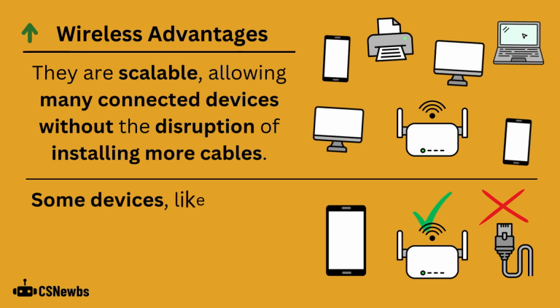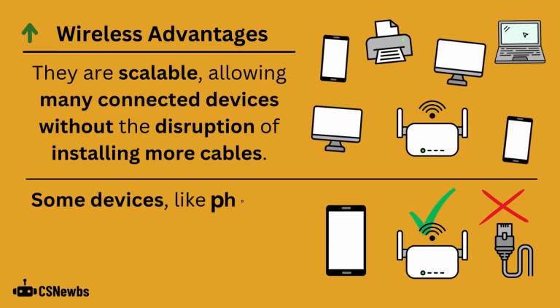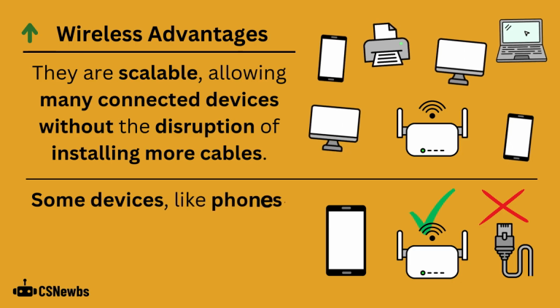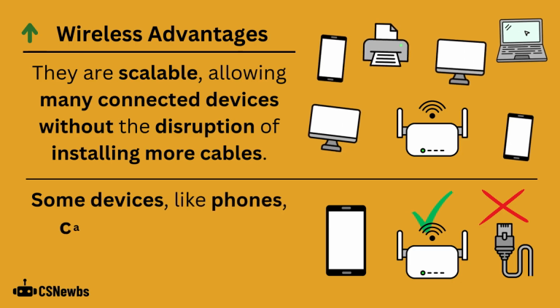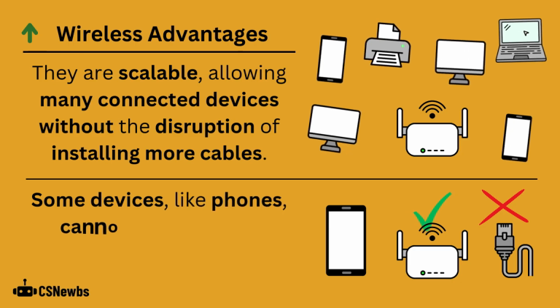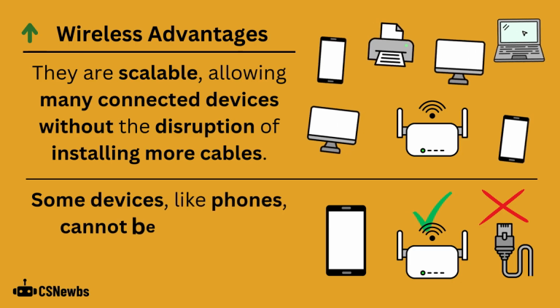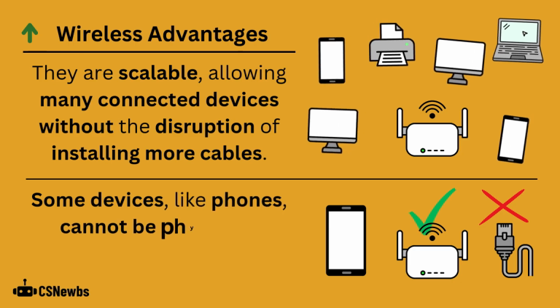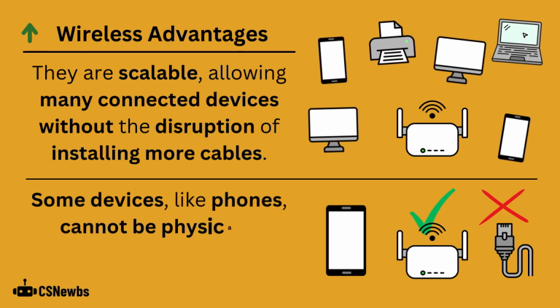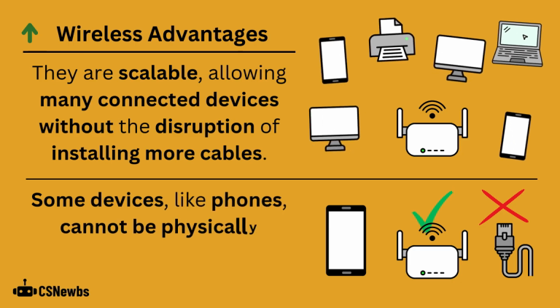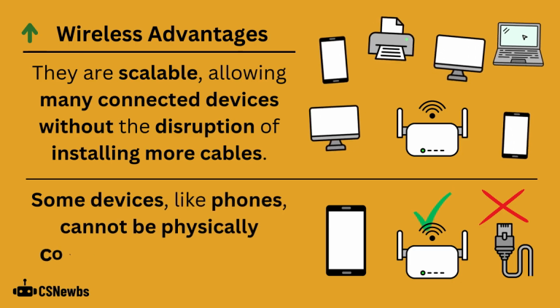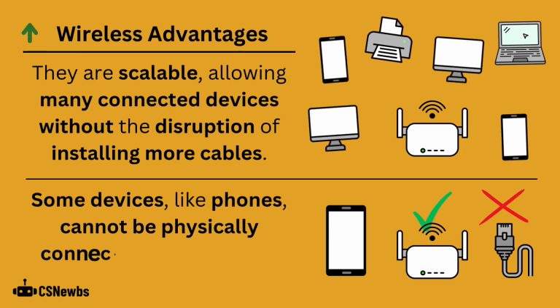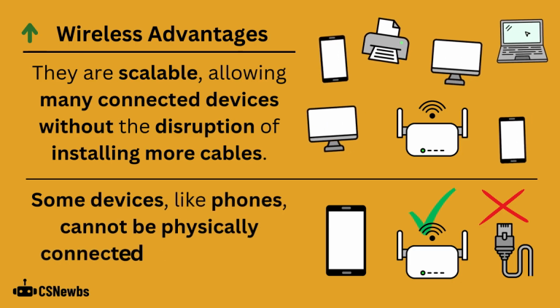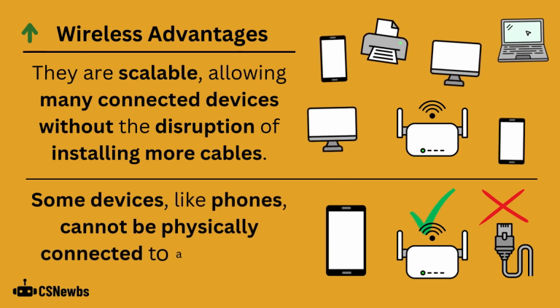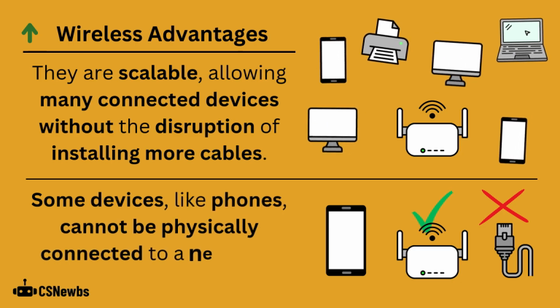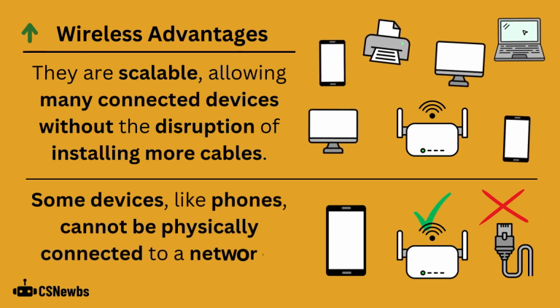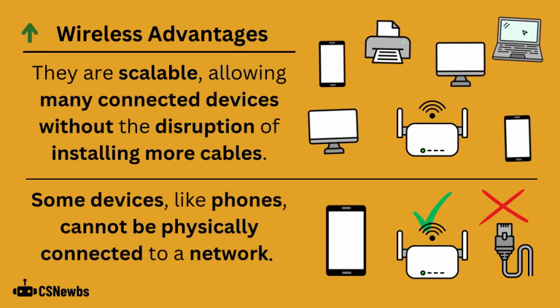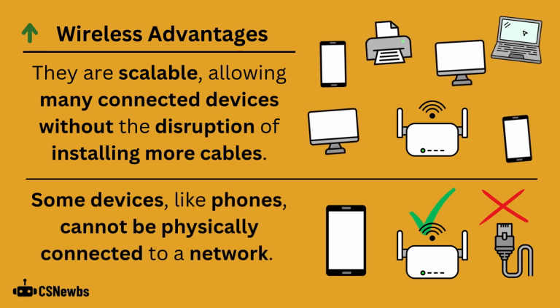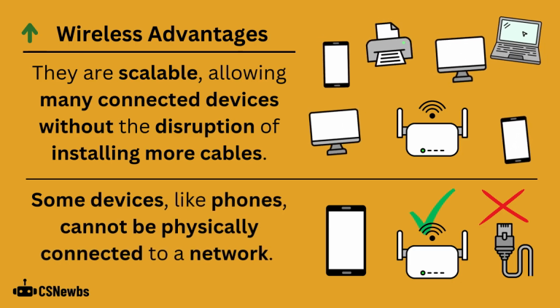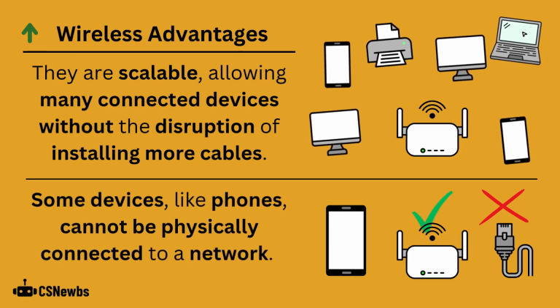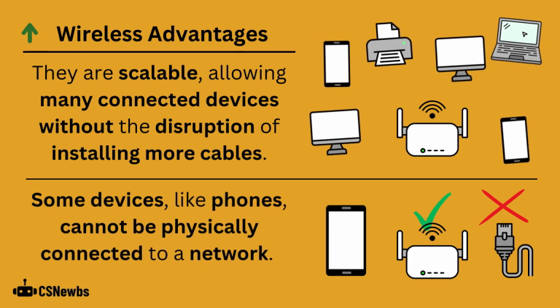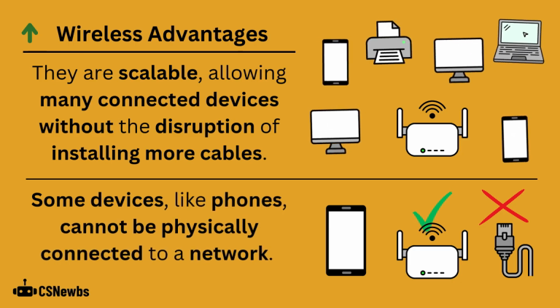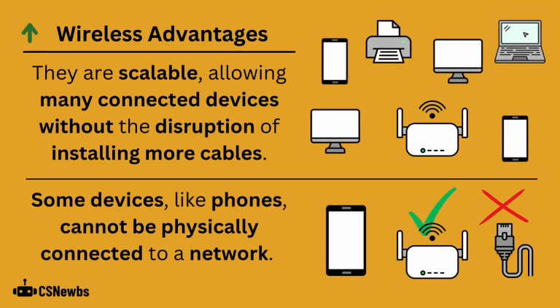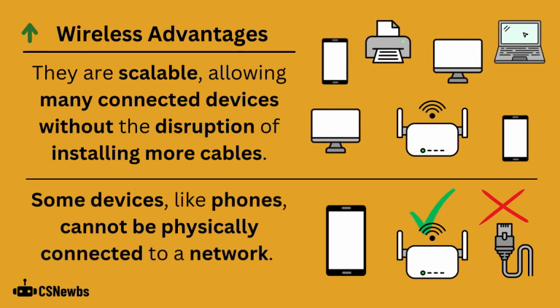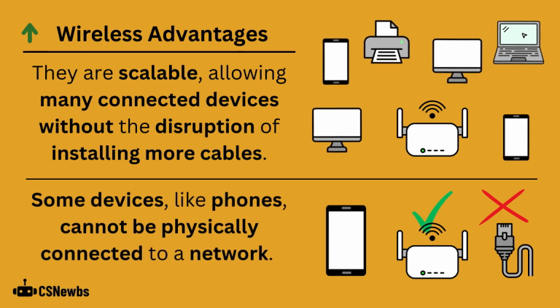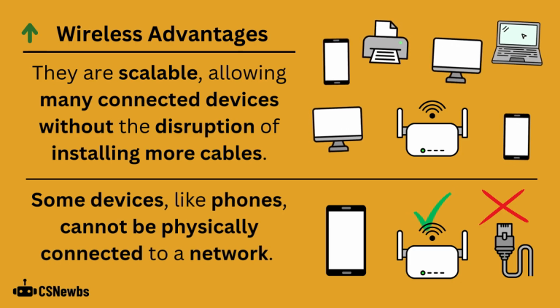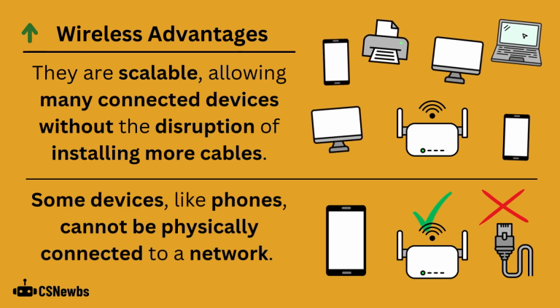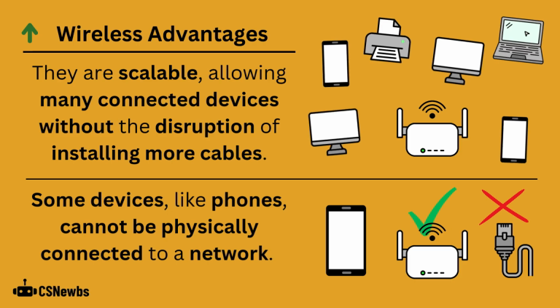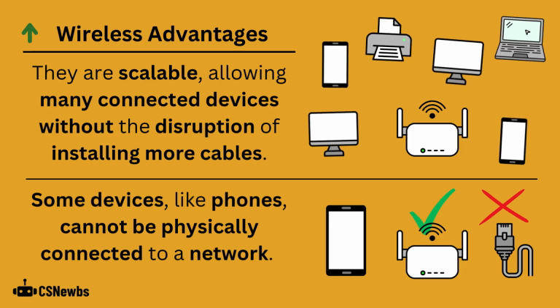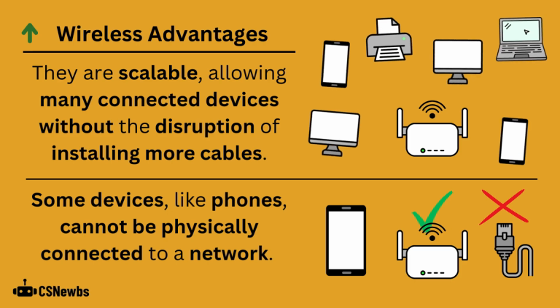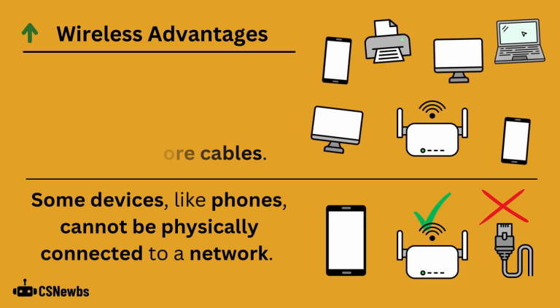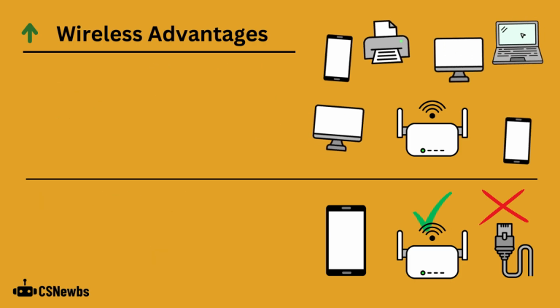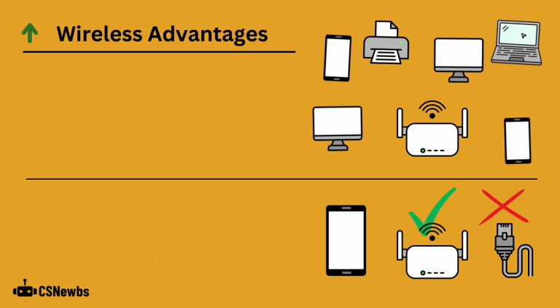Some devices, like phones, cannot be physically connected to a network, so we'd have to use a wireless connection.